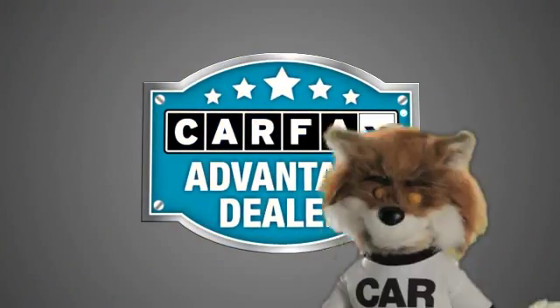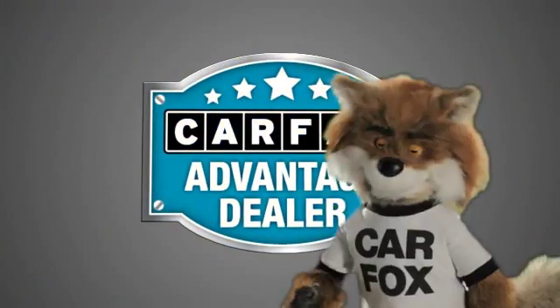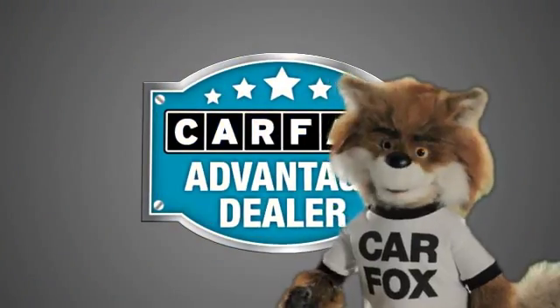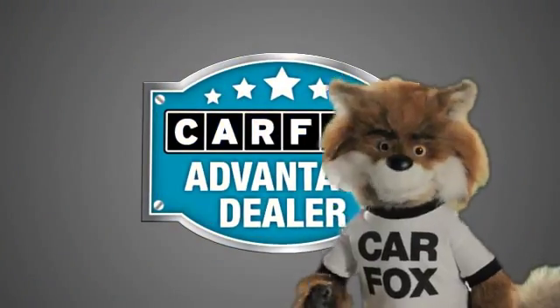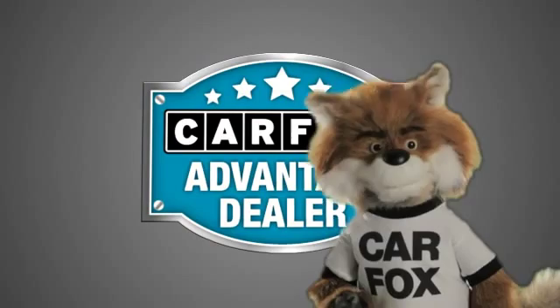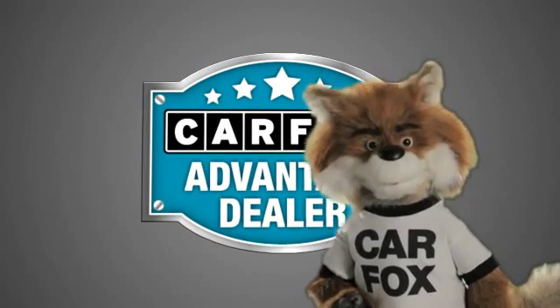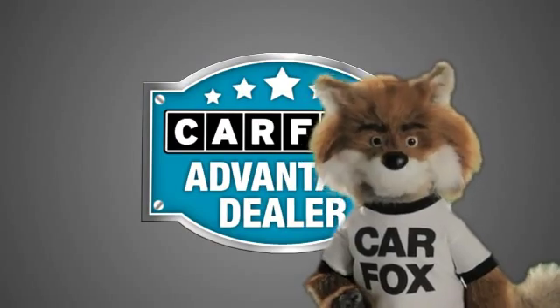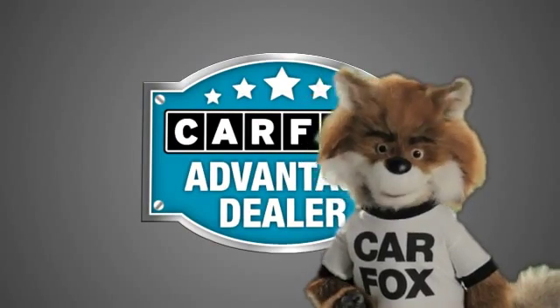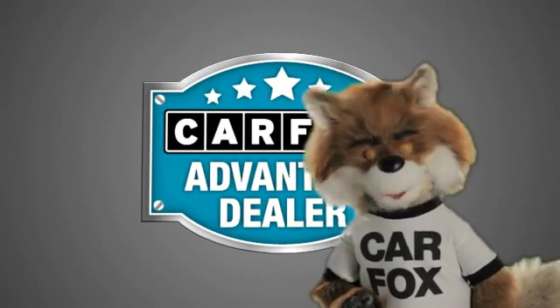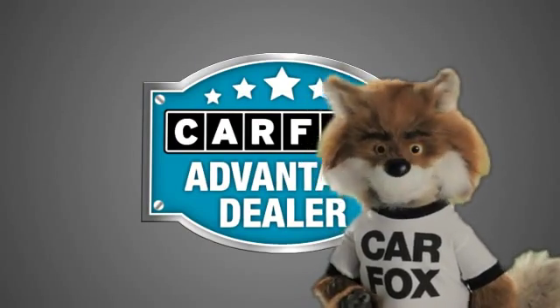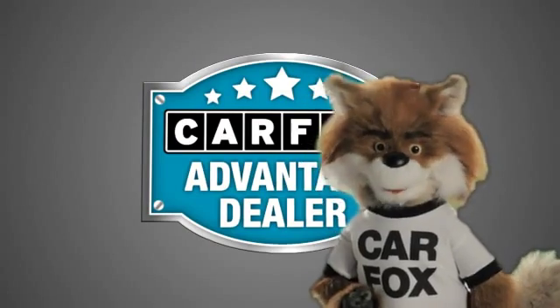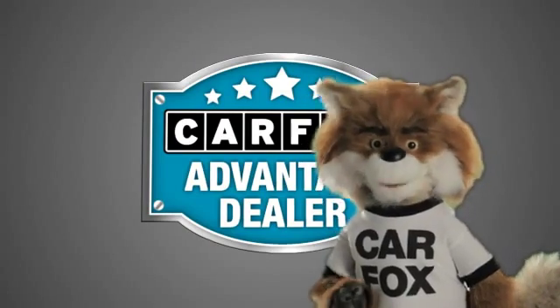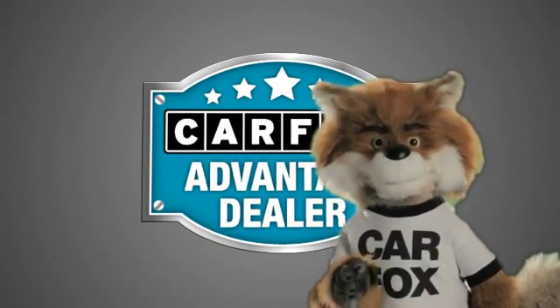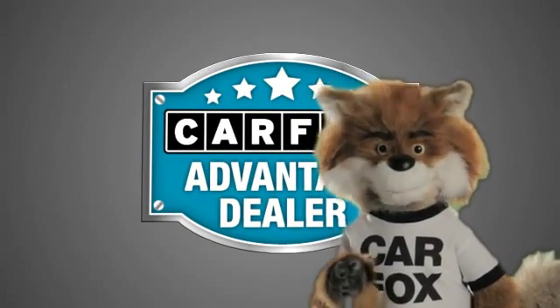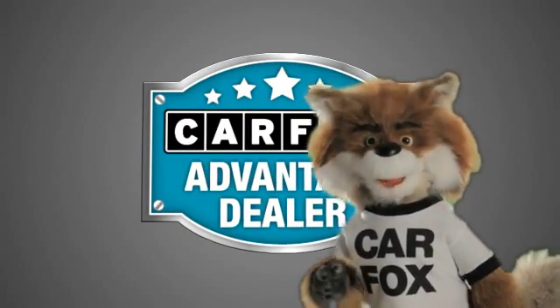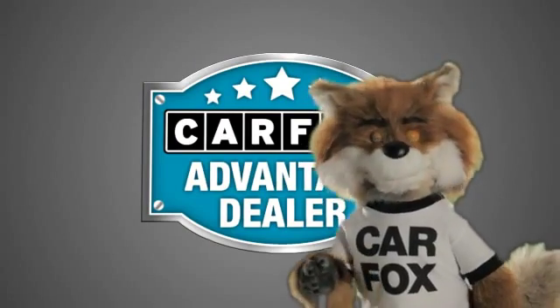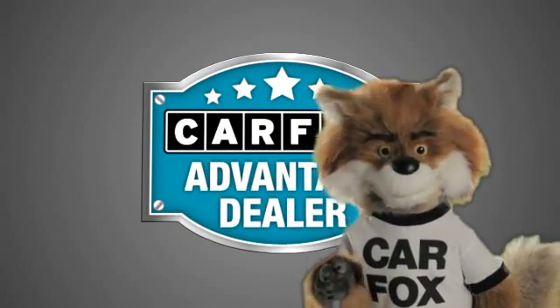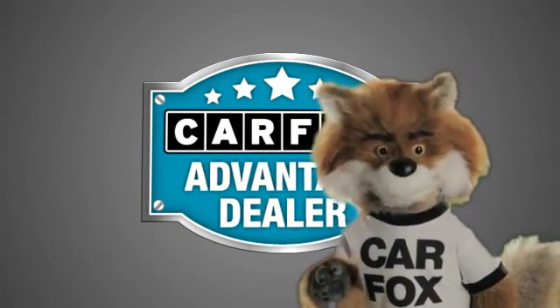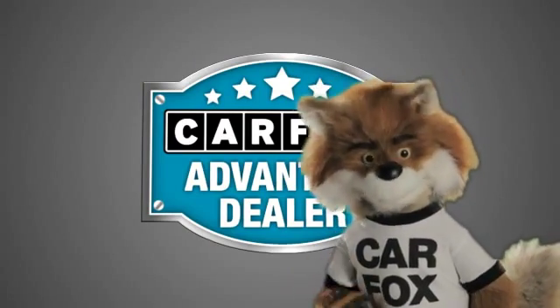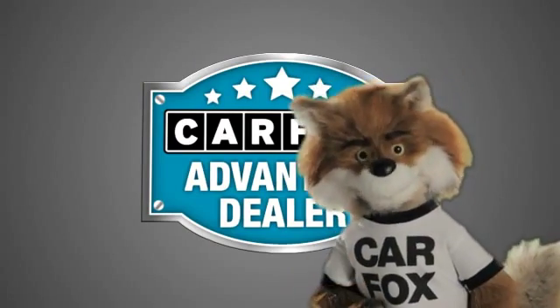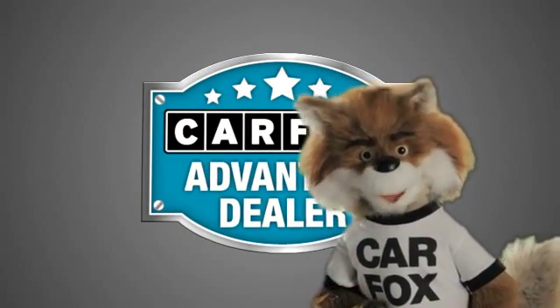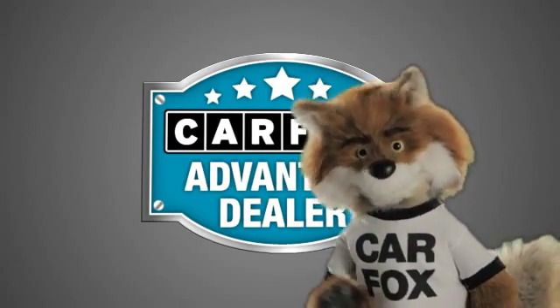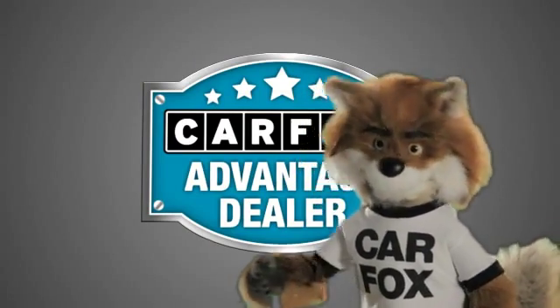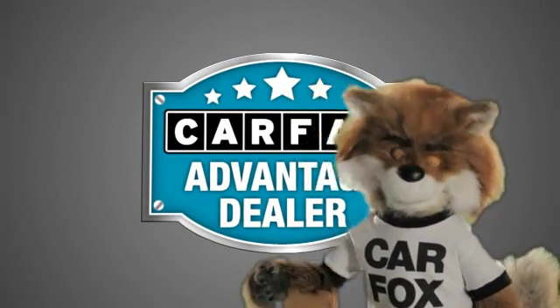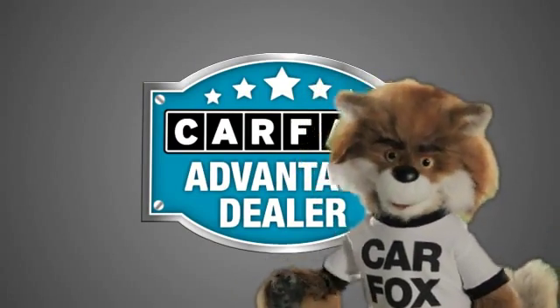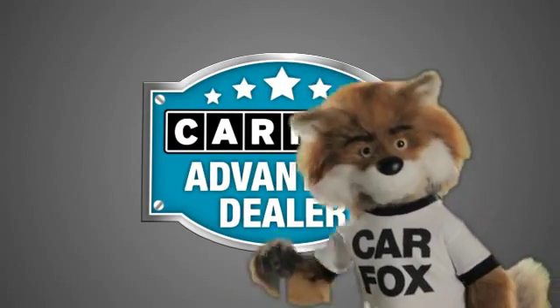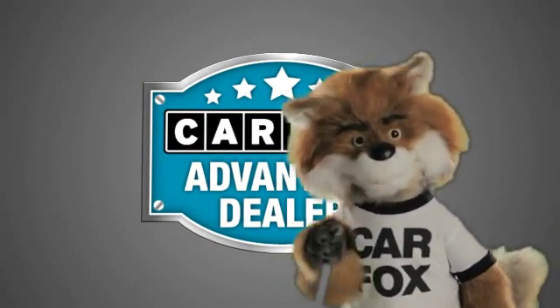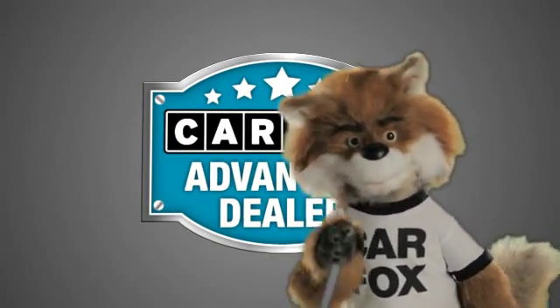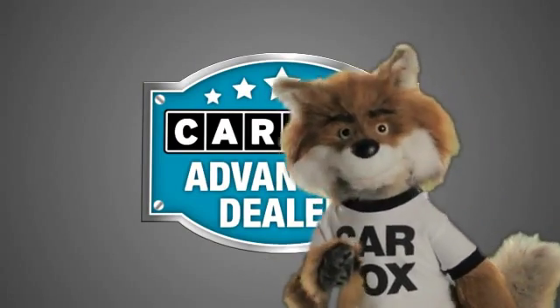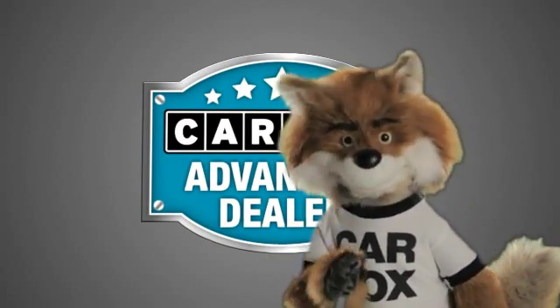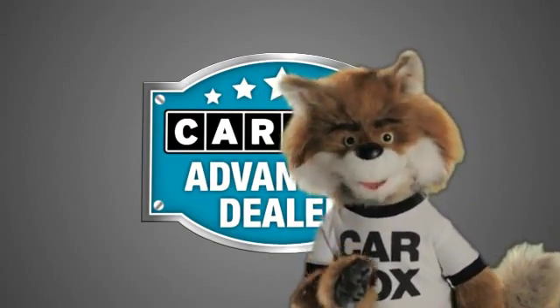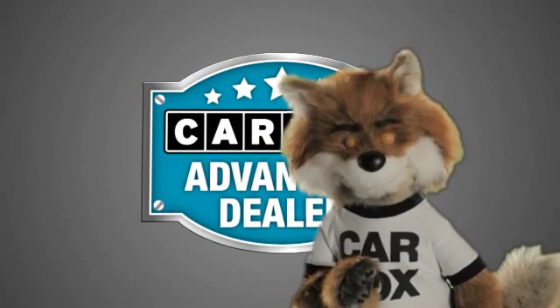Just say 'show me the Carfax' at Nissan Avorn, a Carfax Advantage dealer.